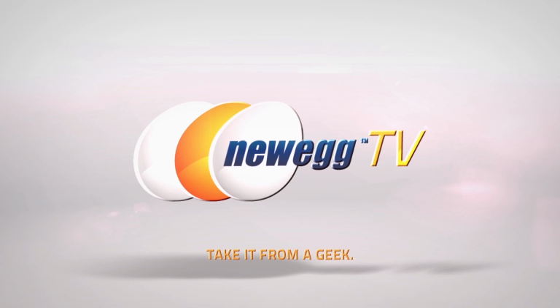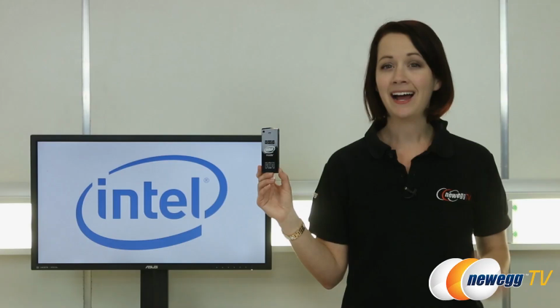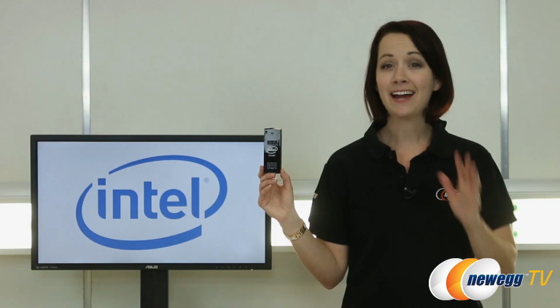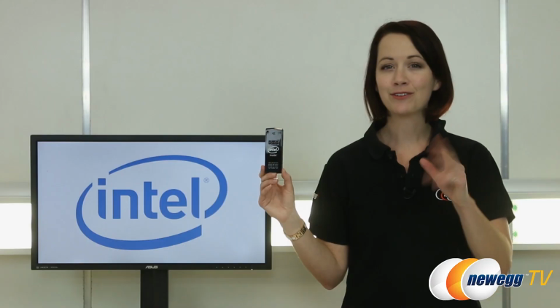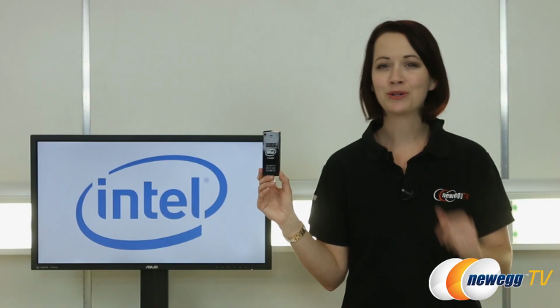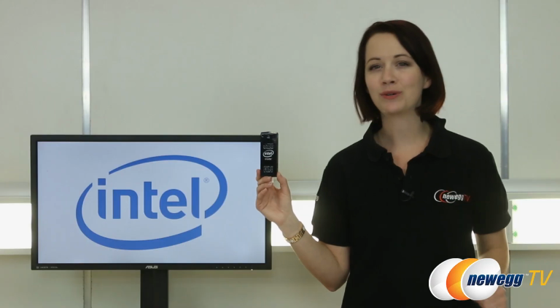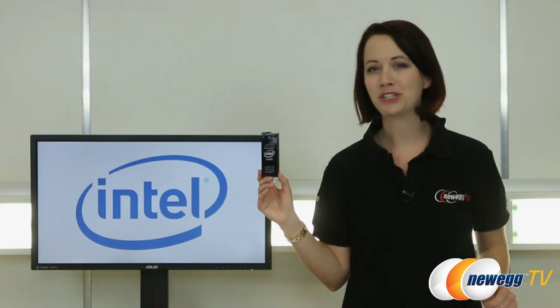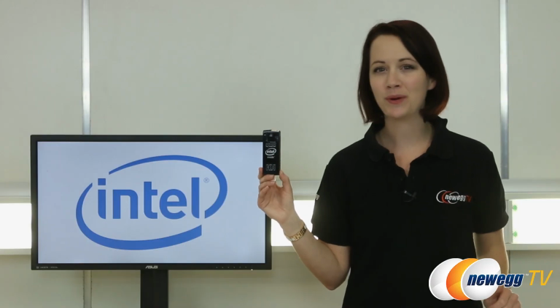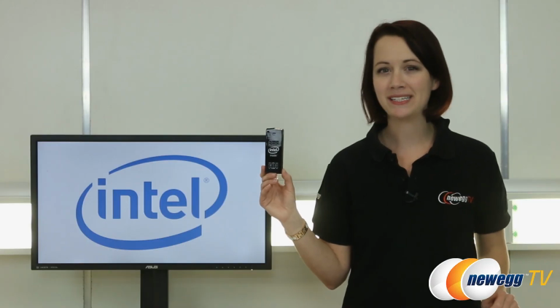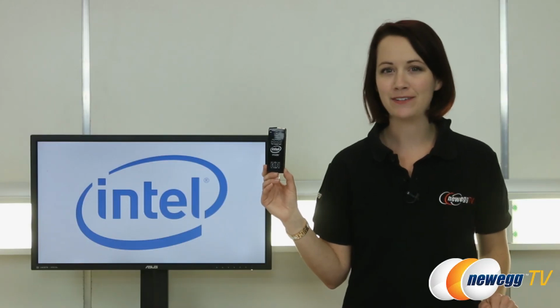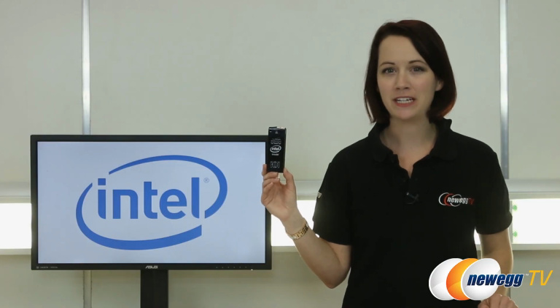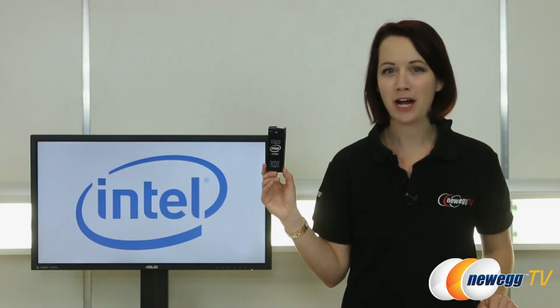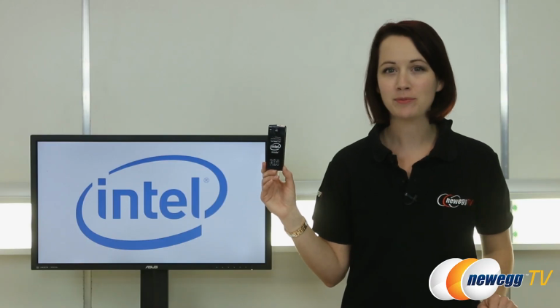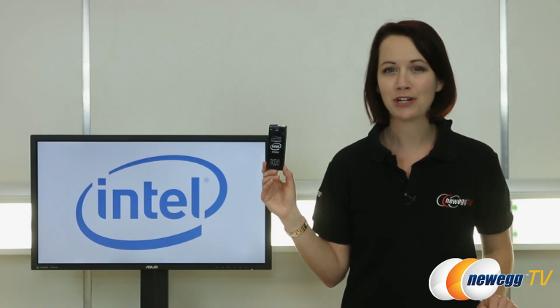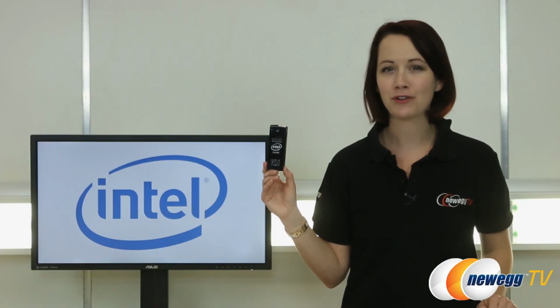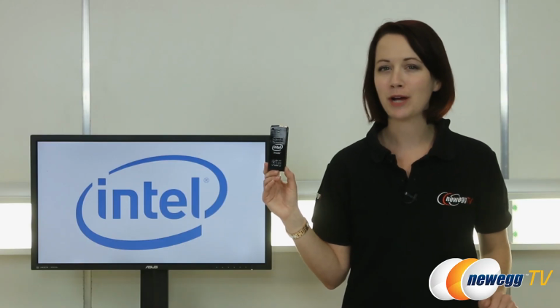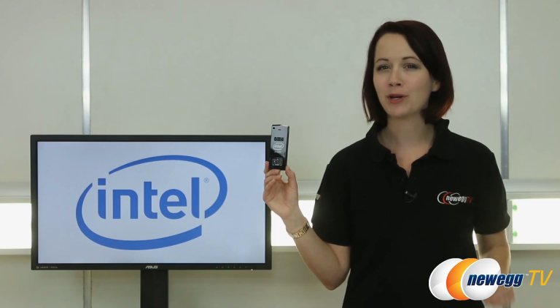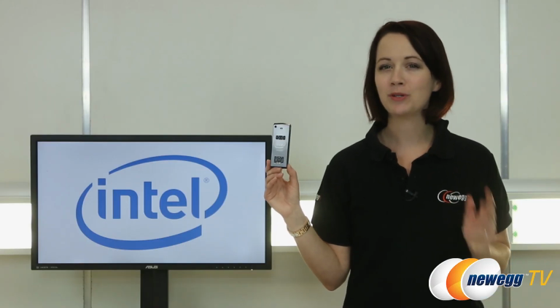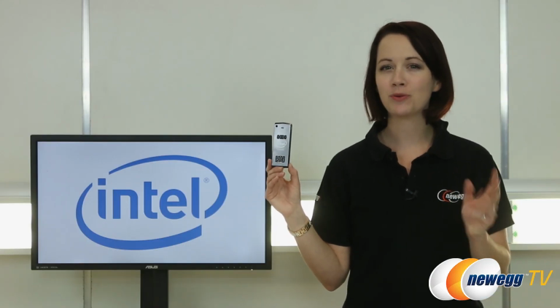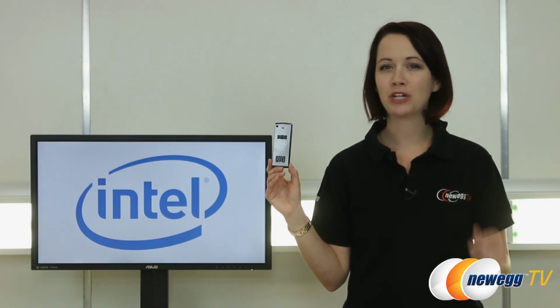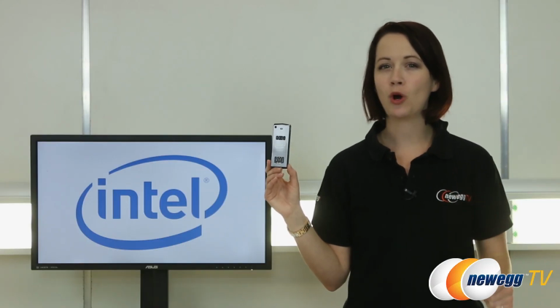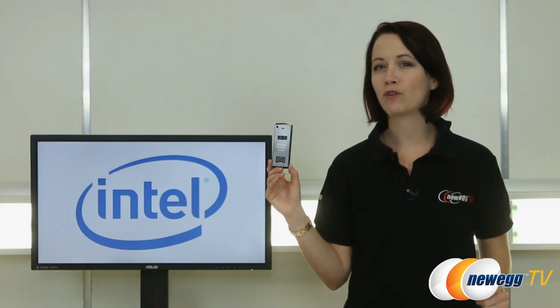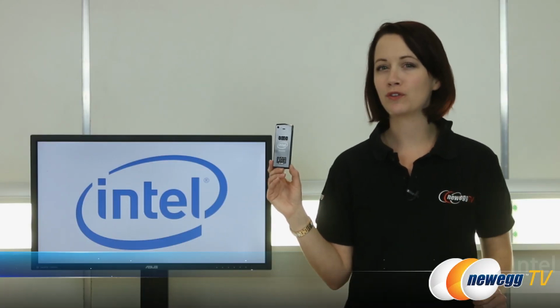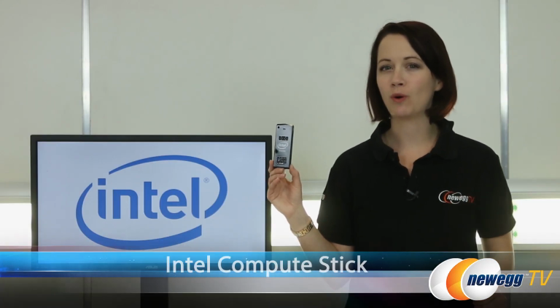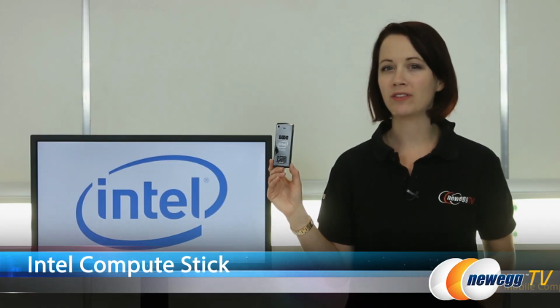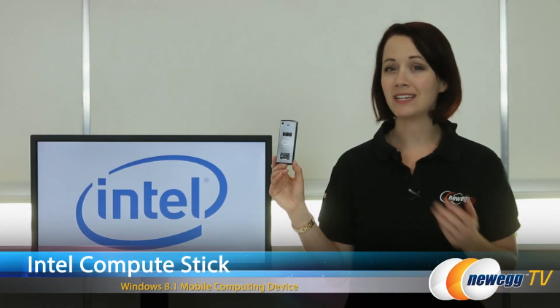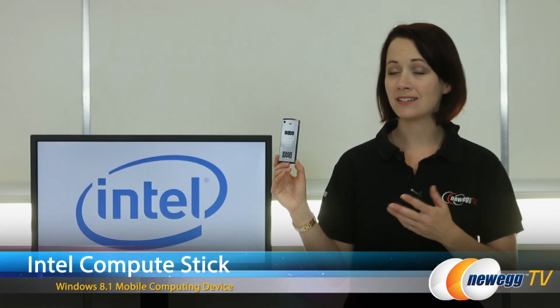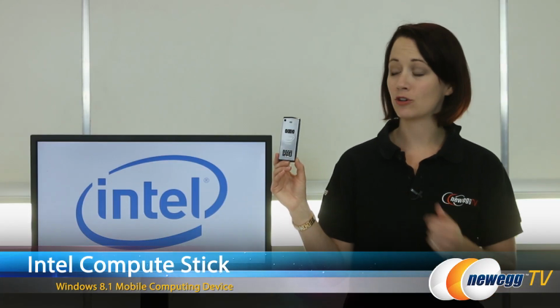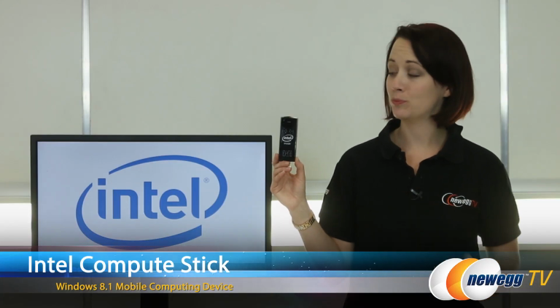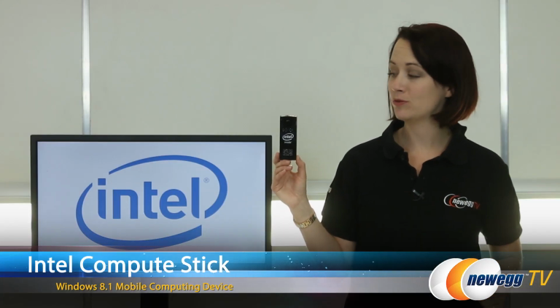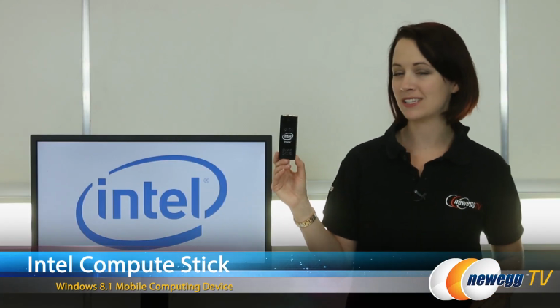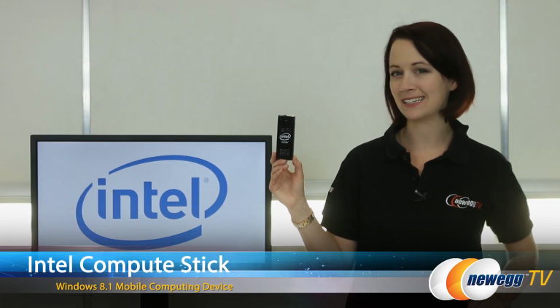Hi everyone, you're watching Newegg TV. I'm Jennifer and I'm going to be doing an overview on the Intel Compute Stick.